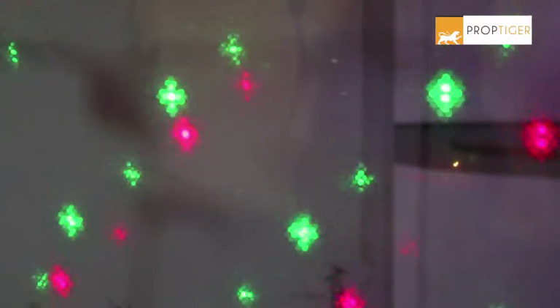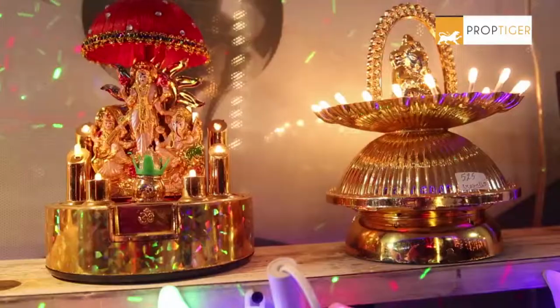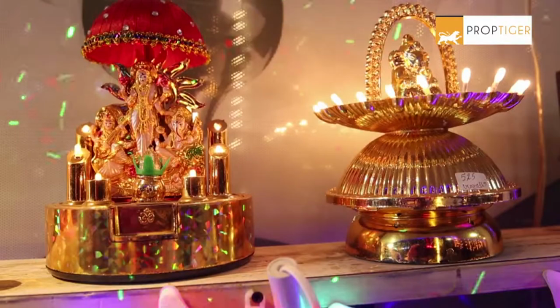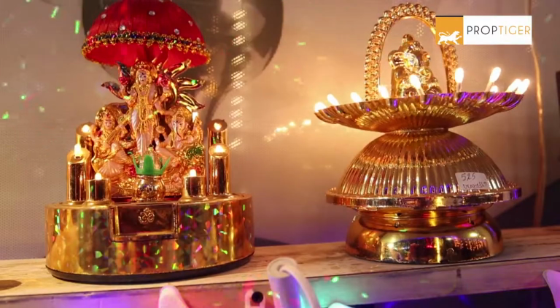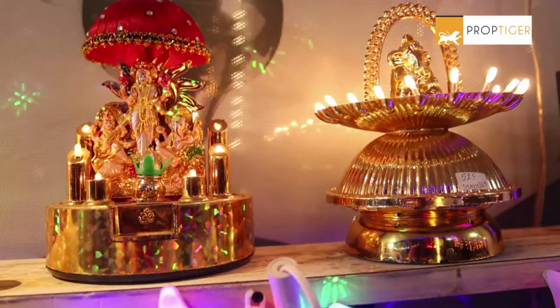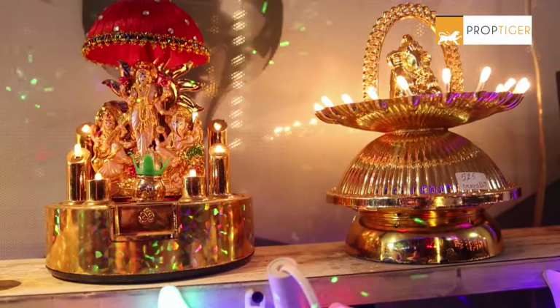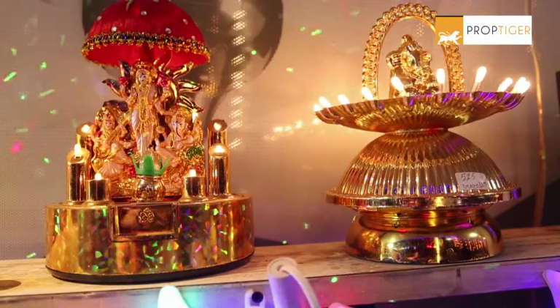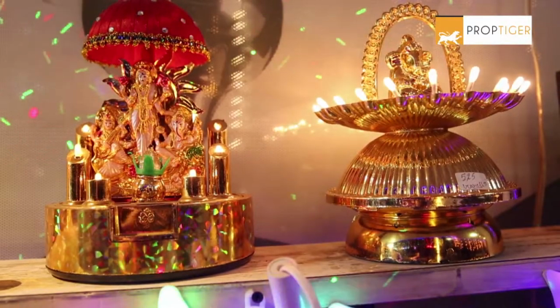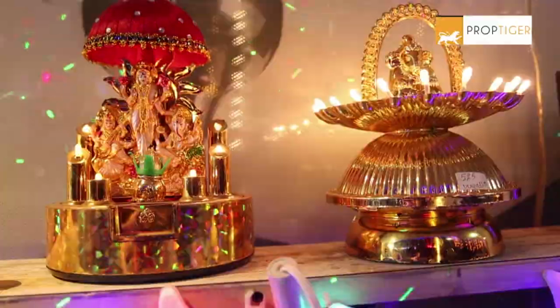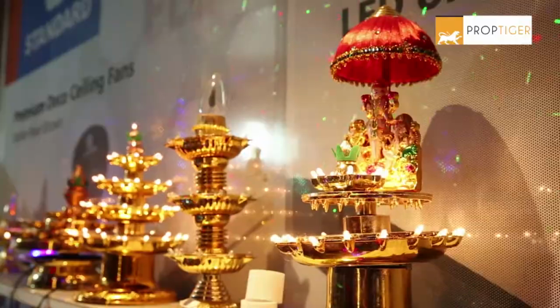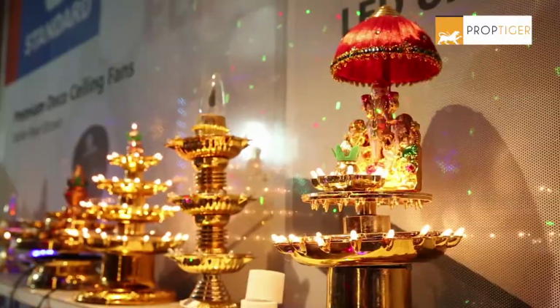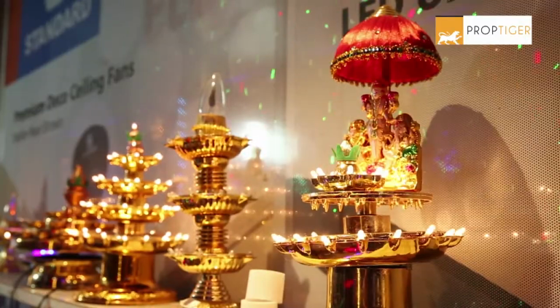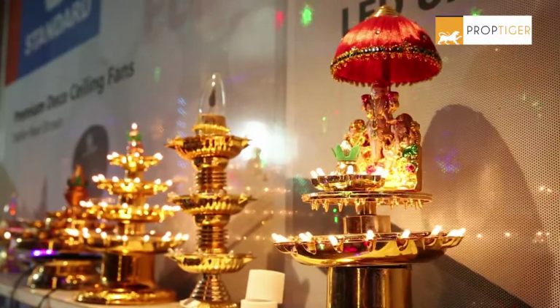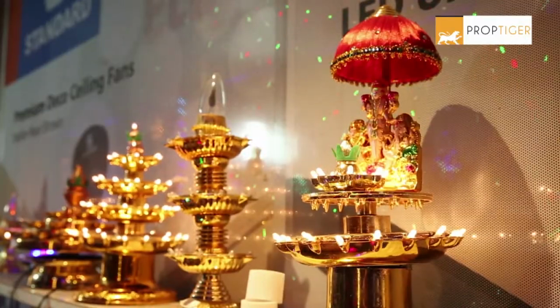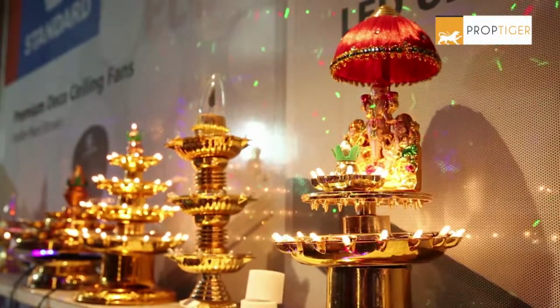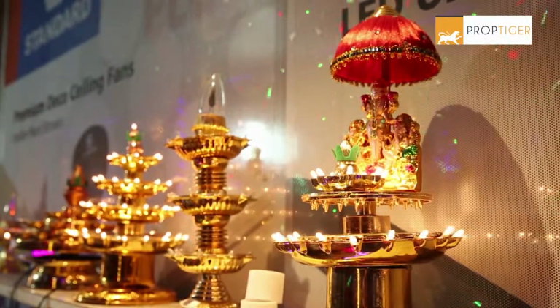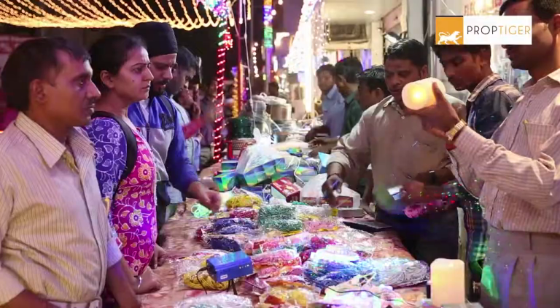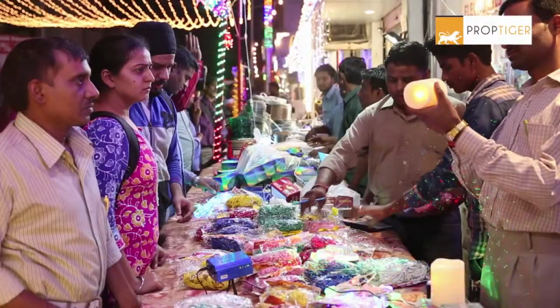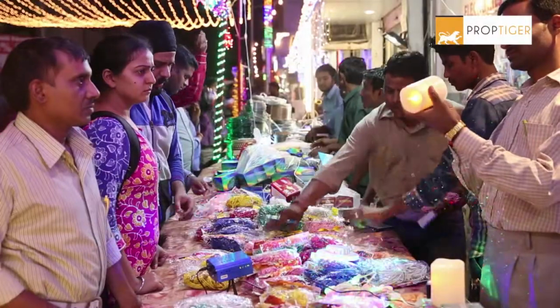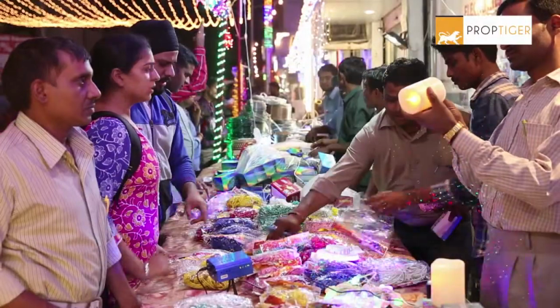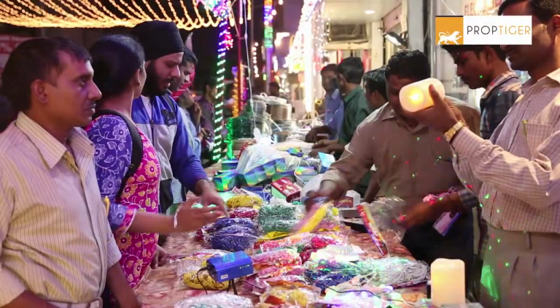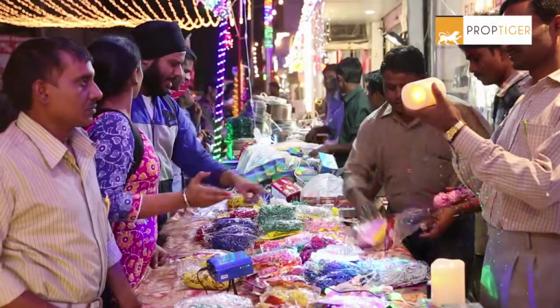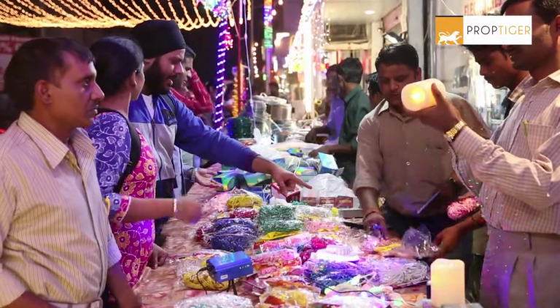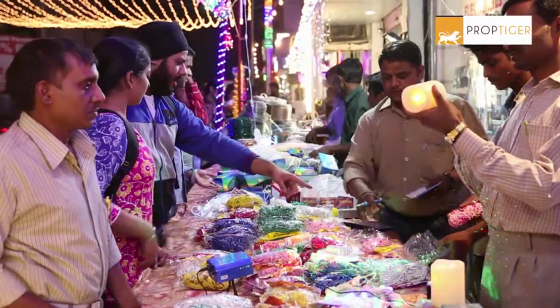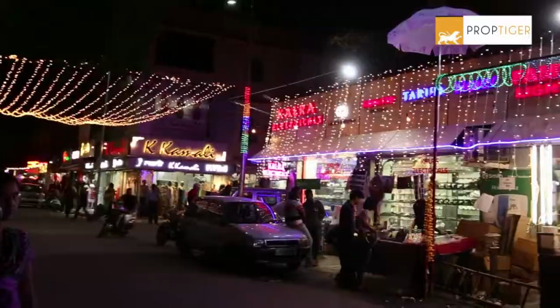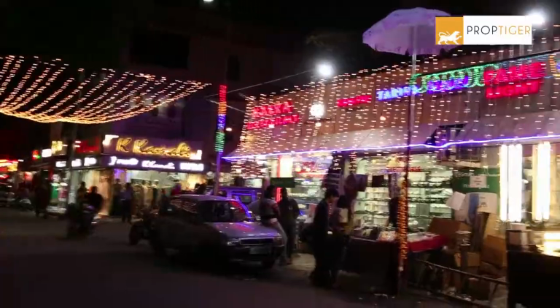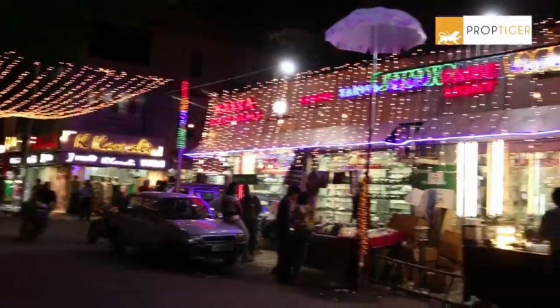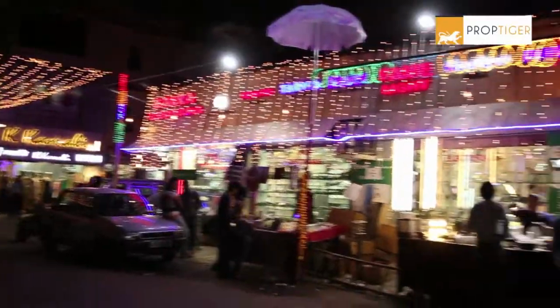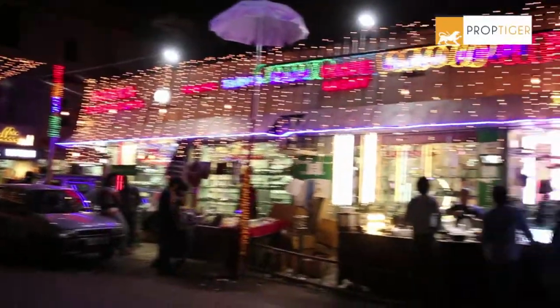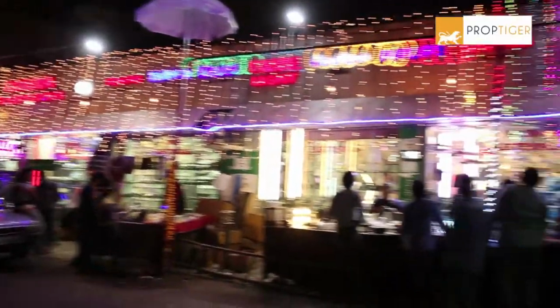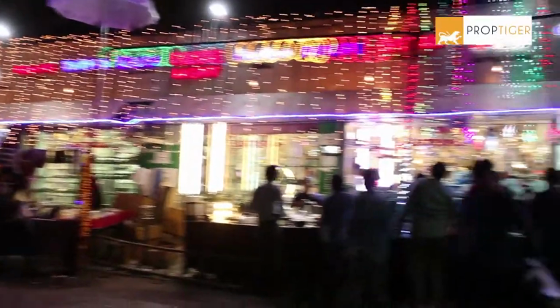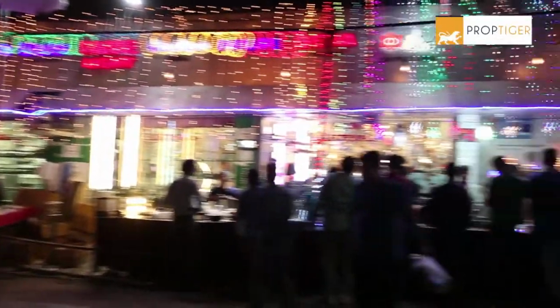Have you created your shopping list already? Visit a great Diwali Bazaar and grab the best decor to beautify your home.